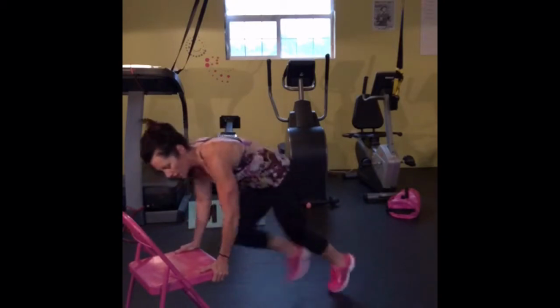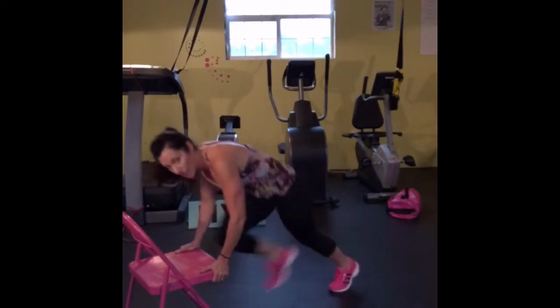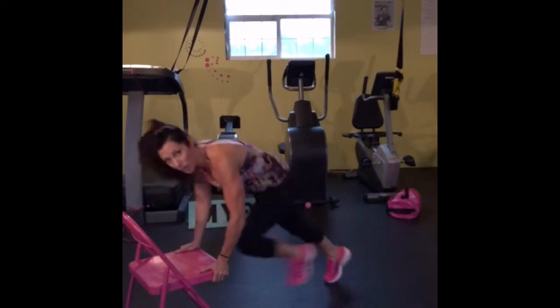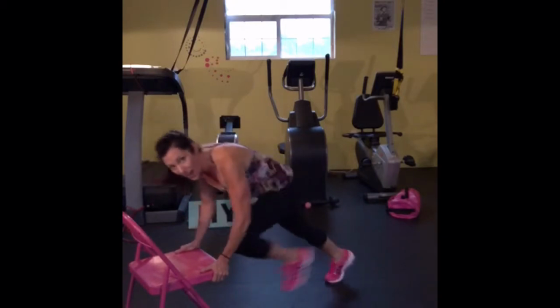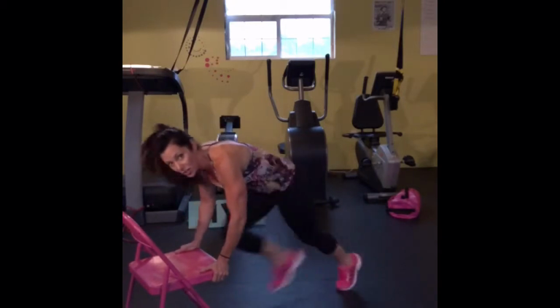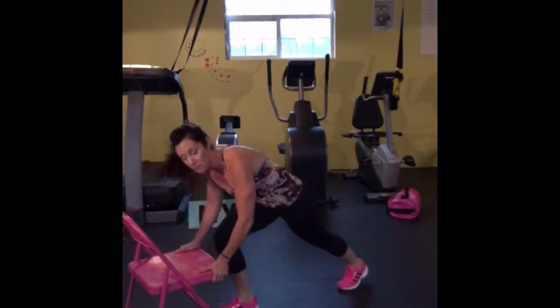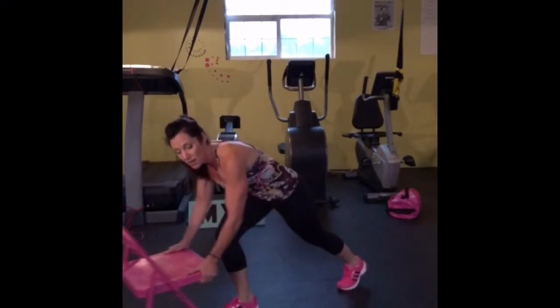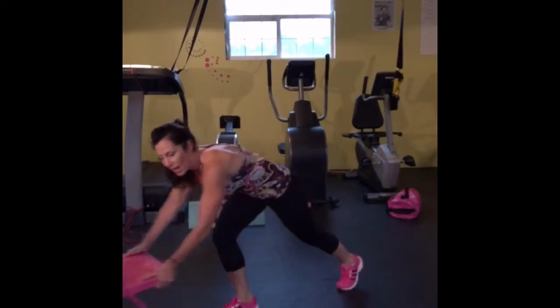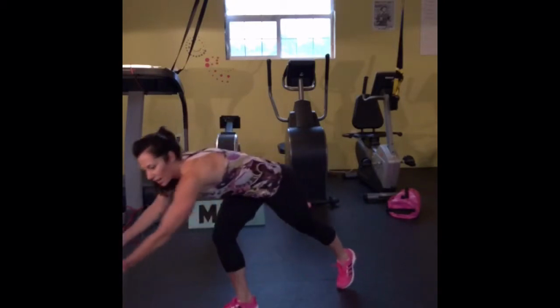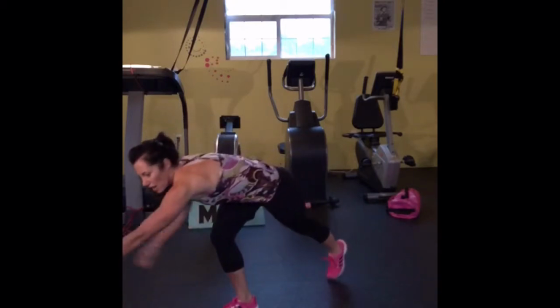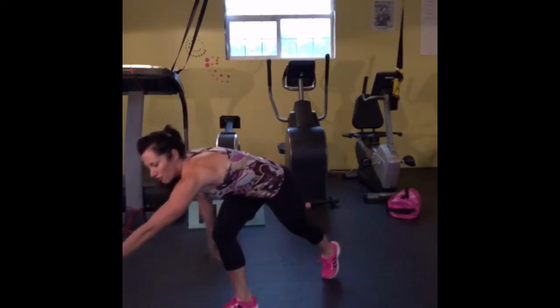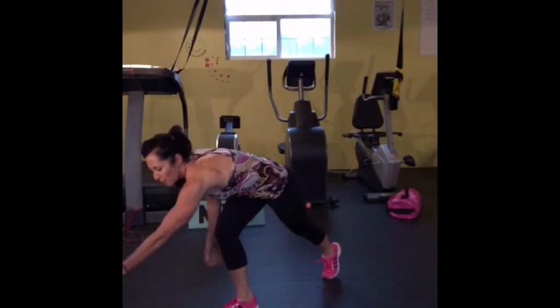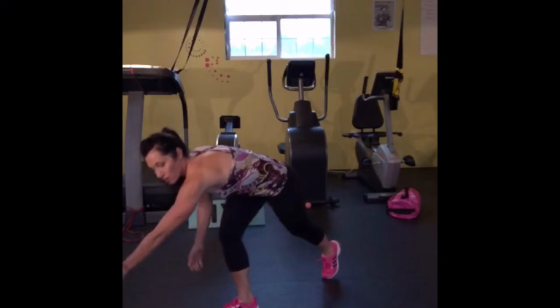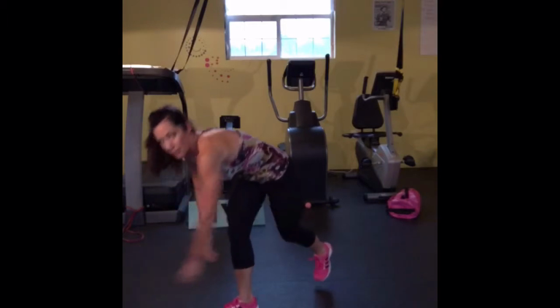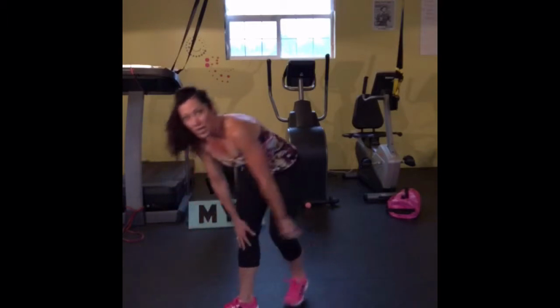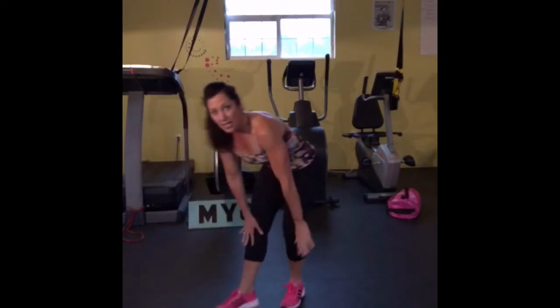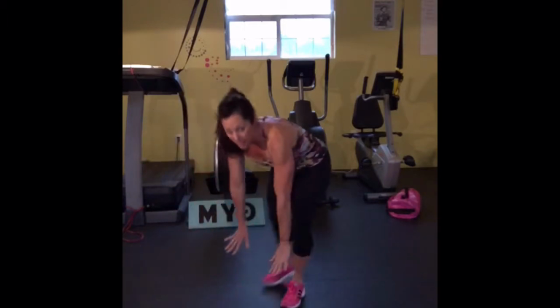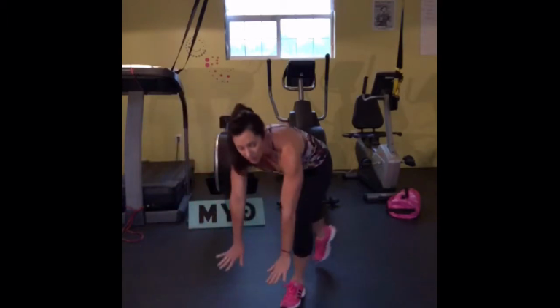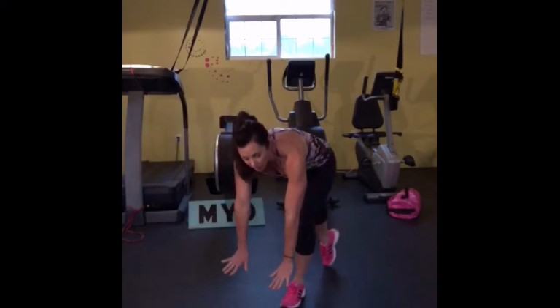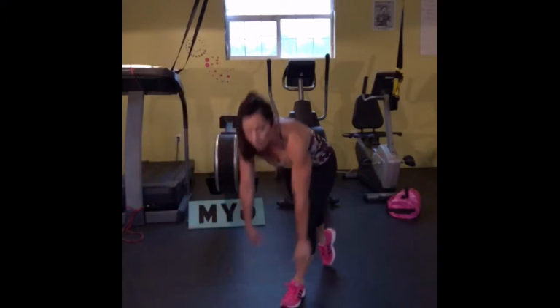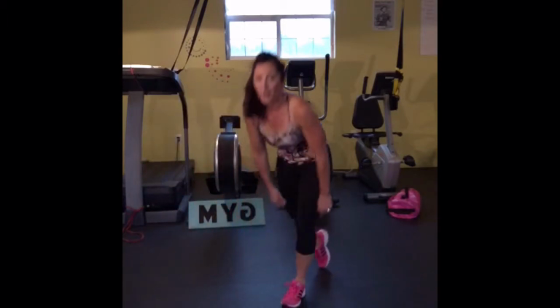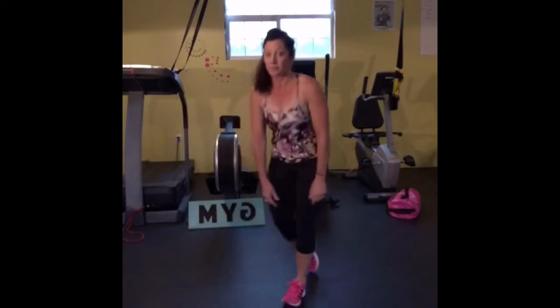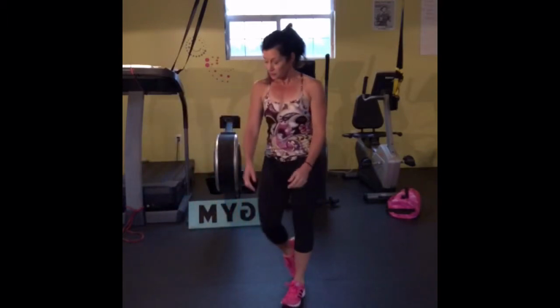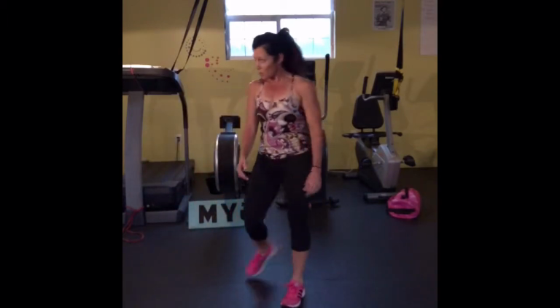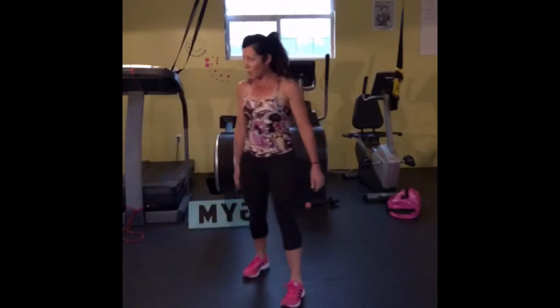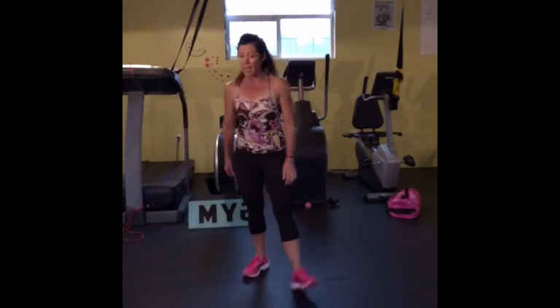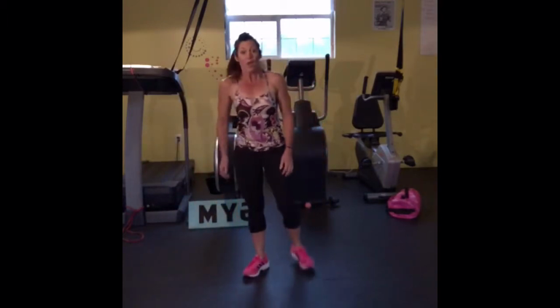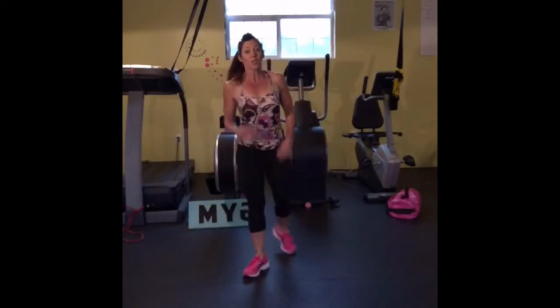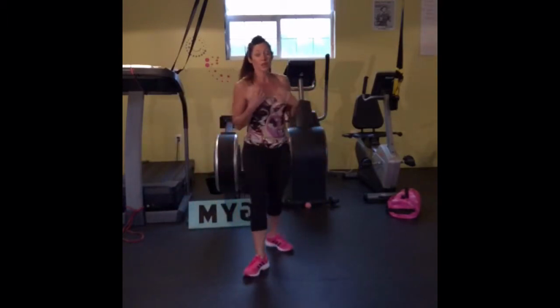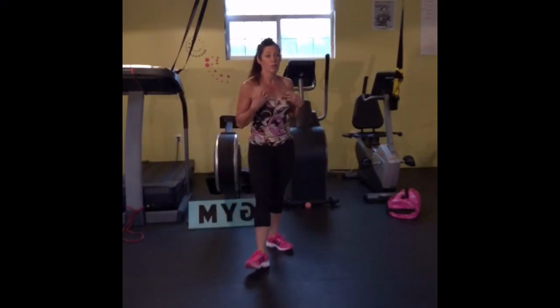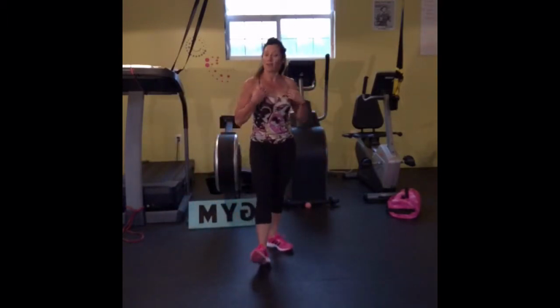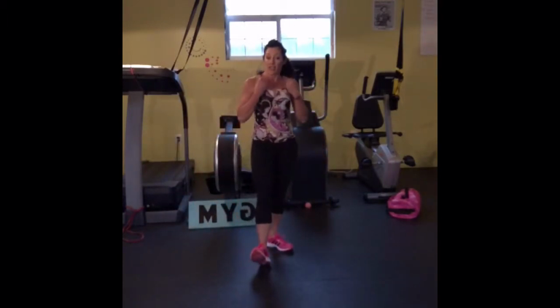Take it a little faster. And a full mountain climber is down here on the floor. So those are your modifications.